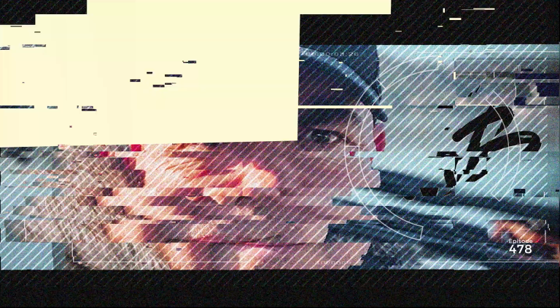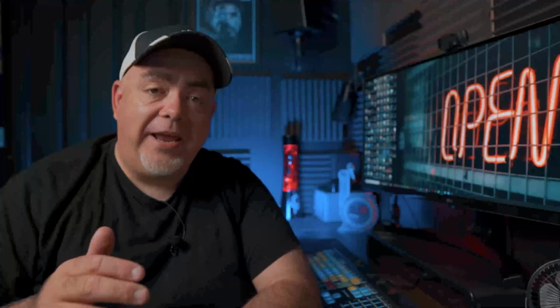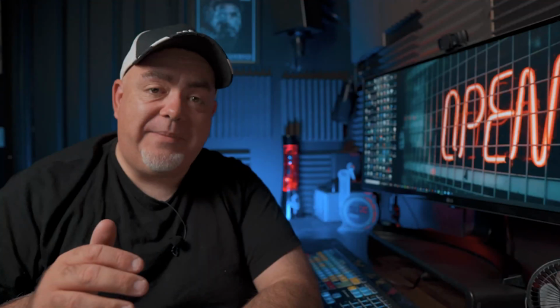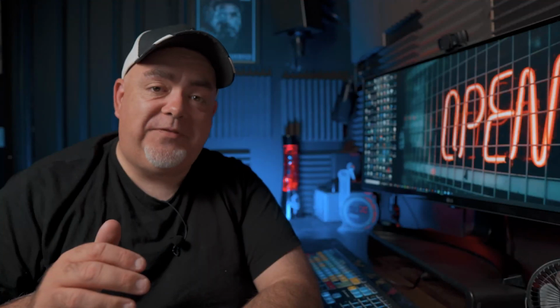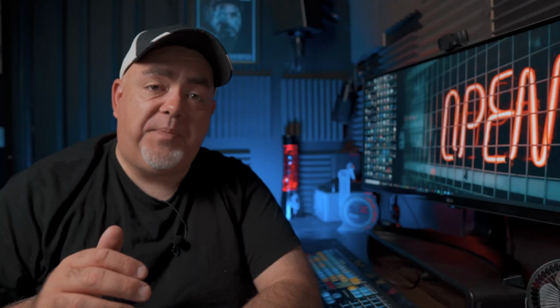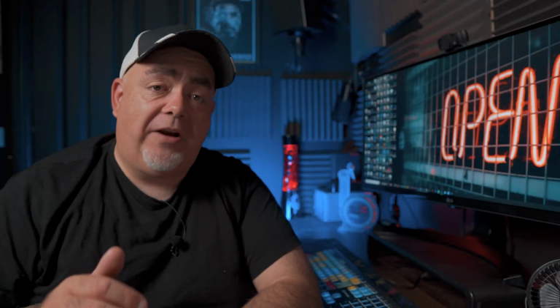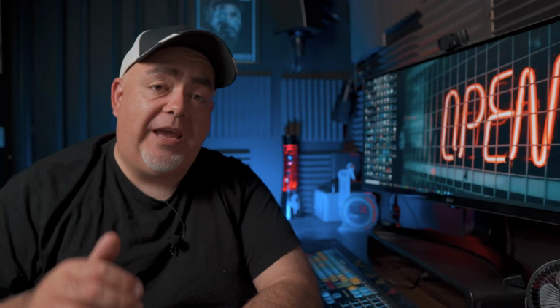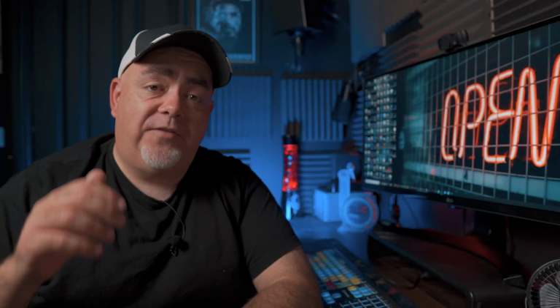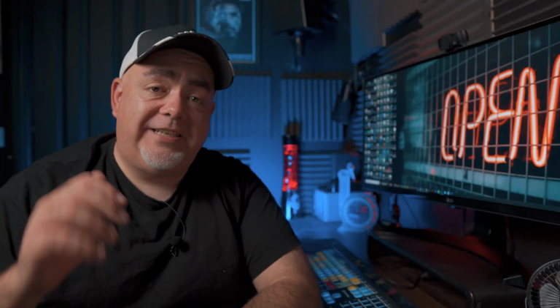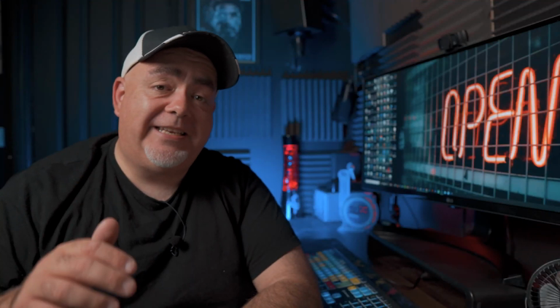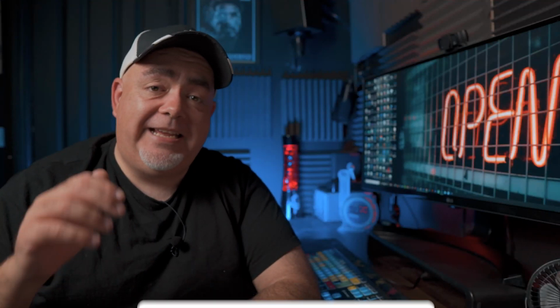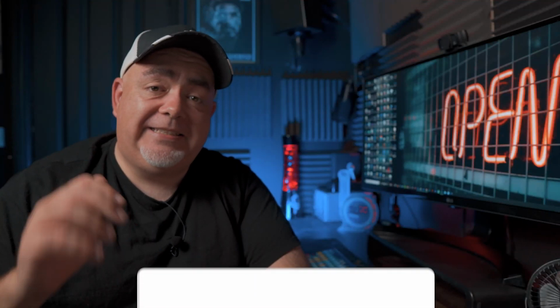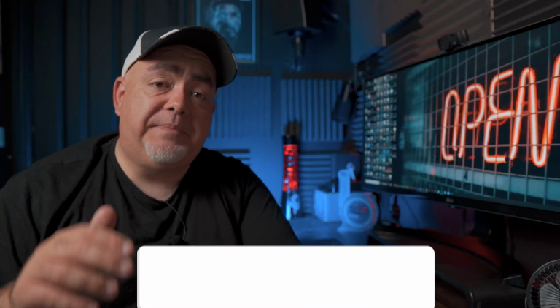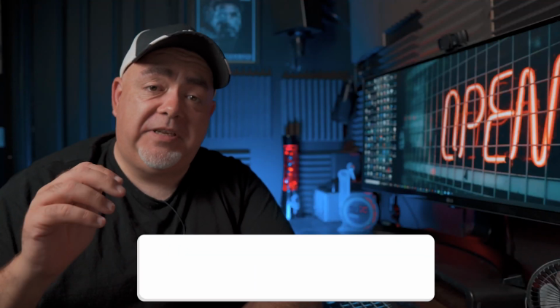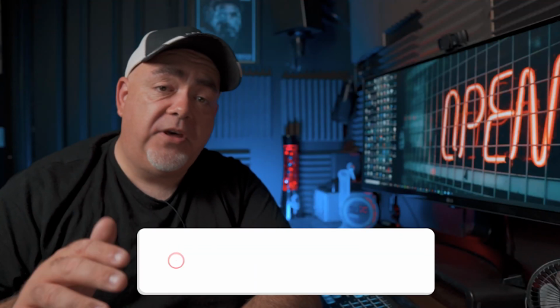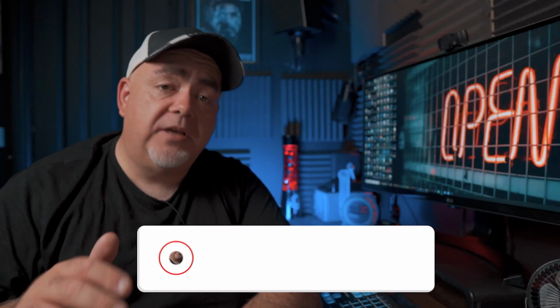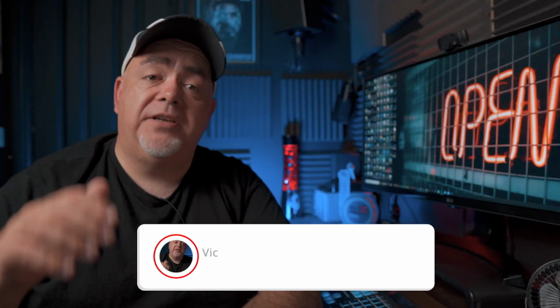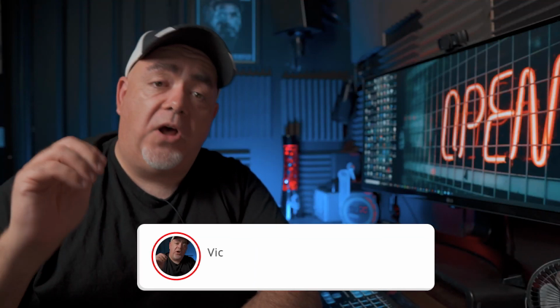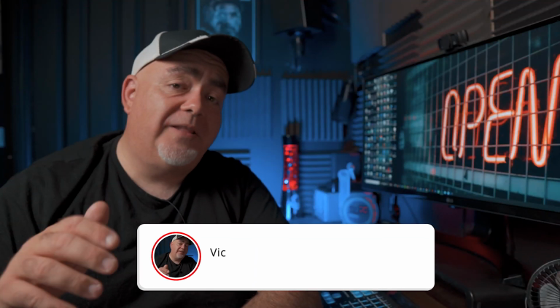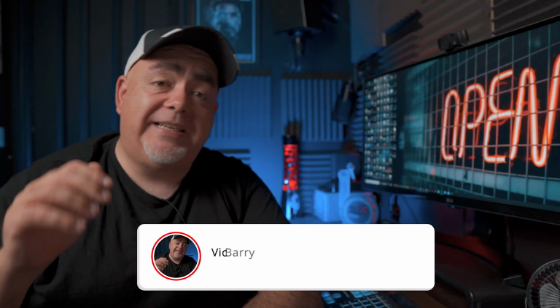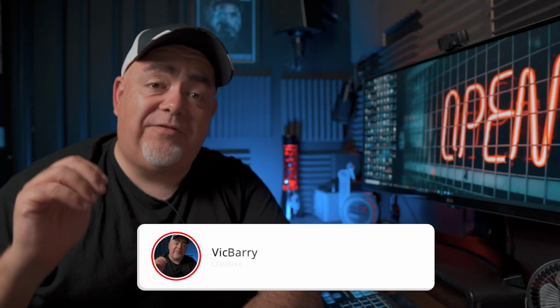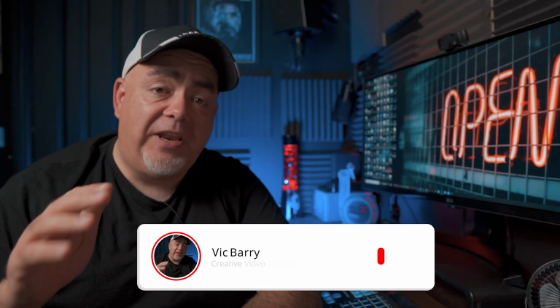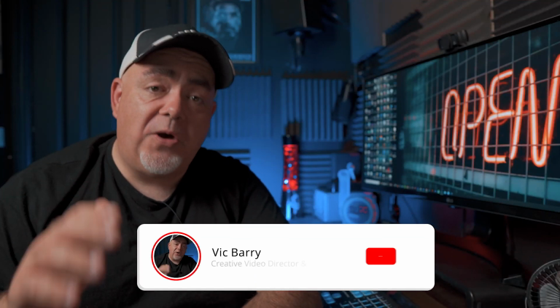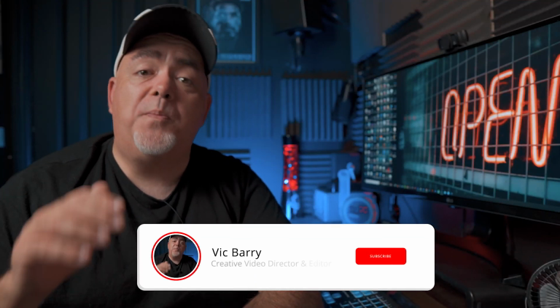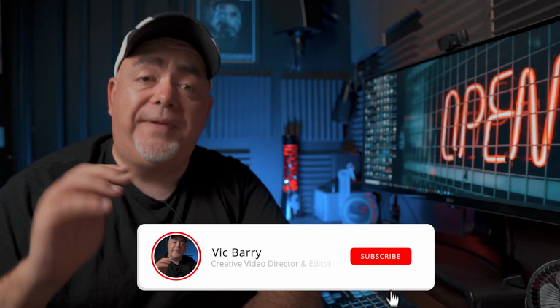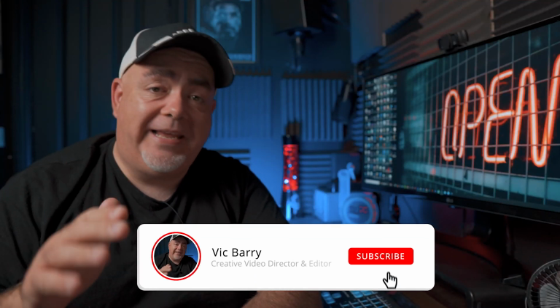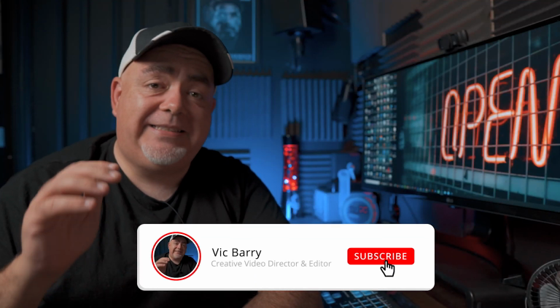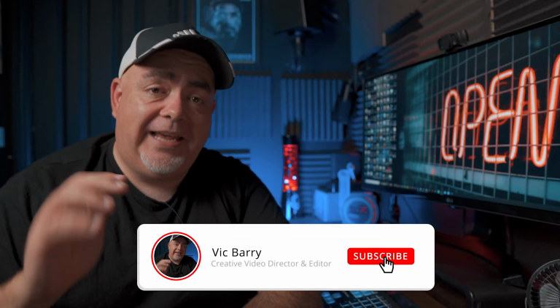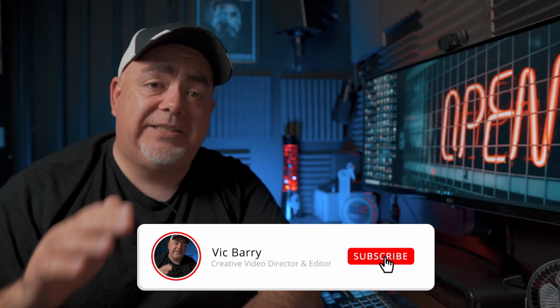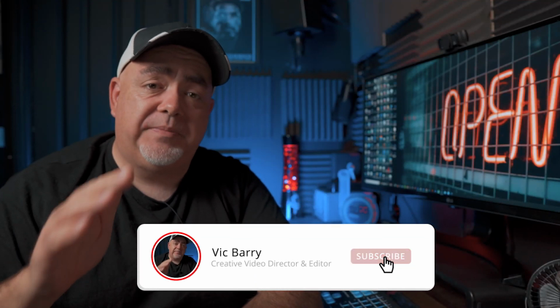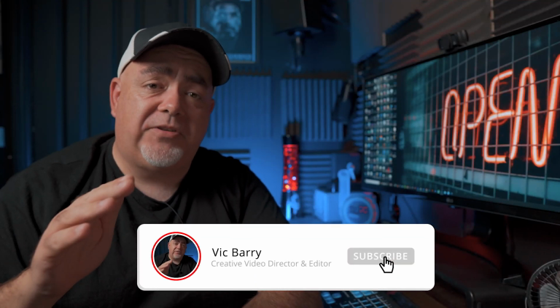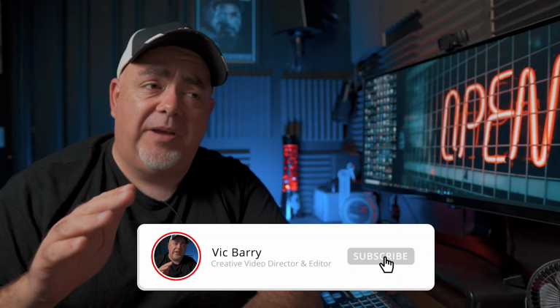My name is Vic Barry, and for techniques, tips, and thoughts on all things video, please hit subscribe.